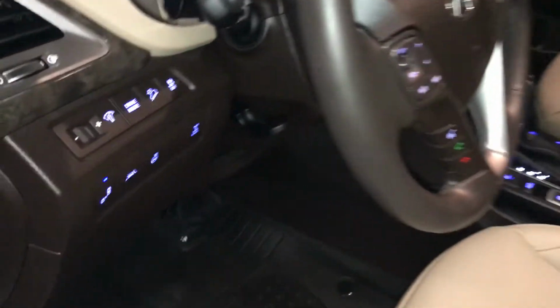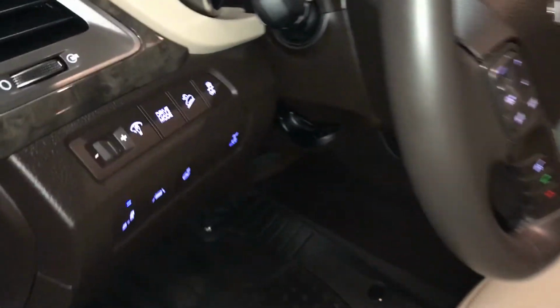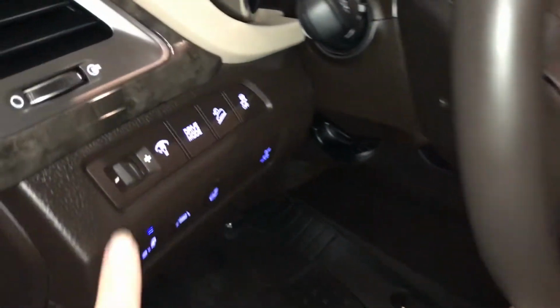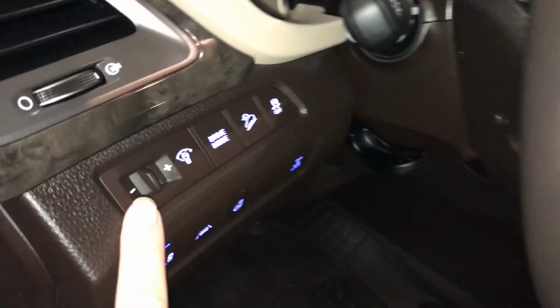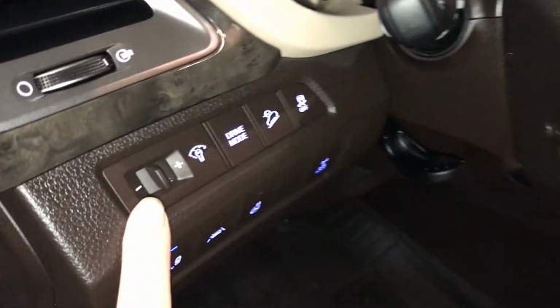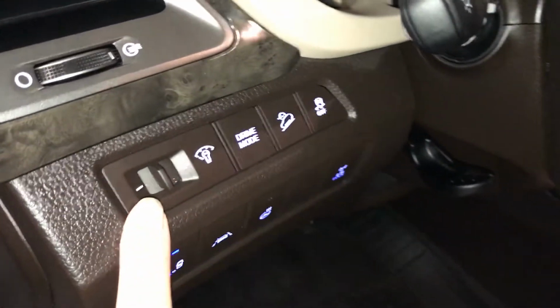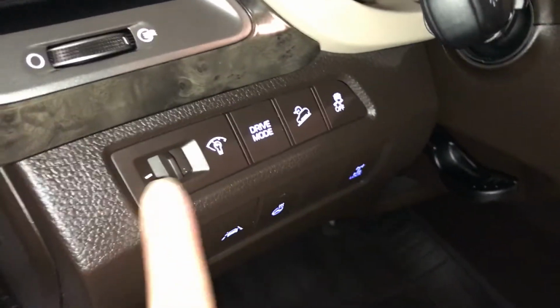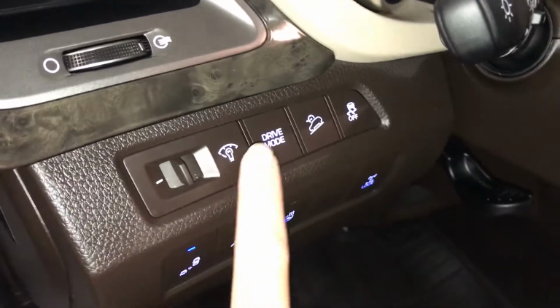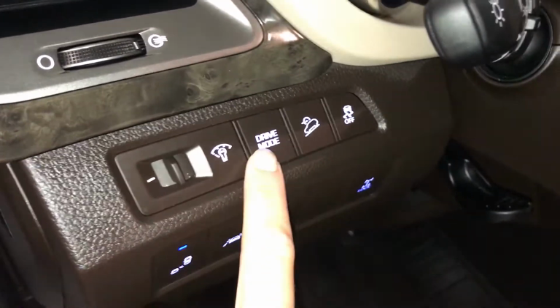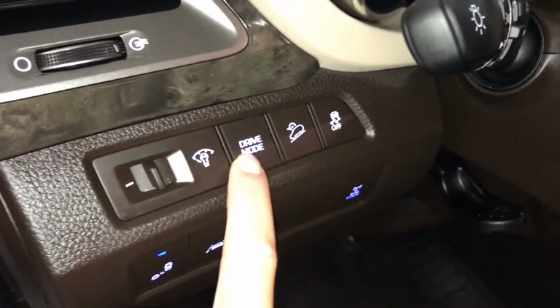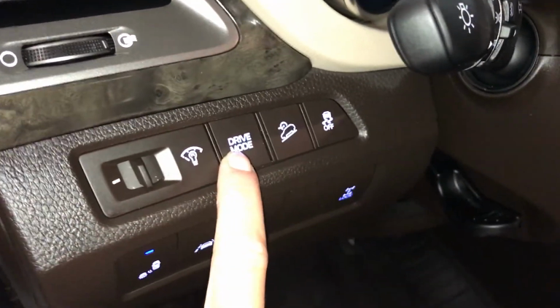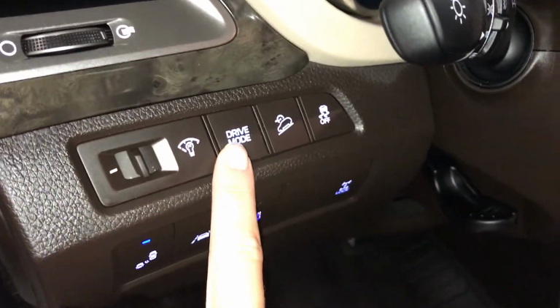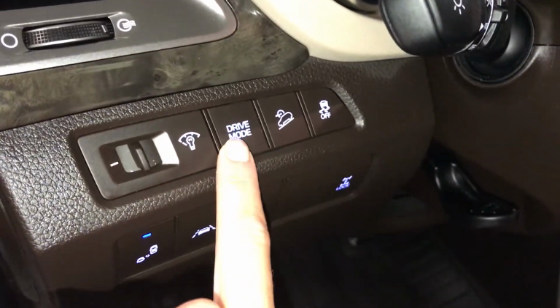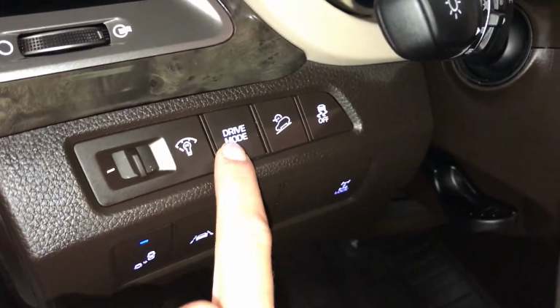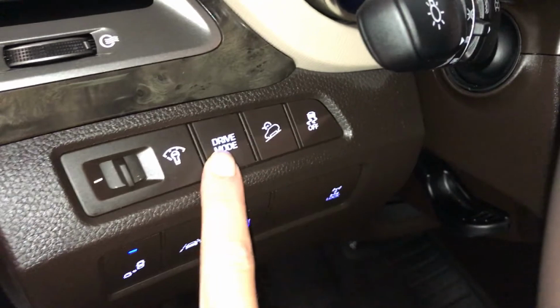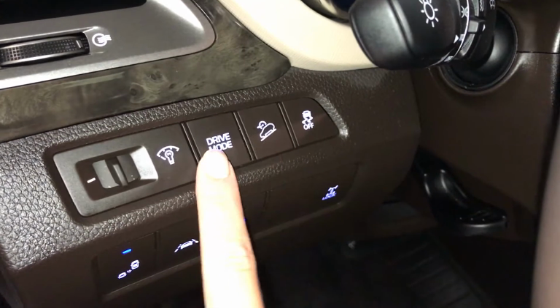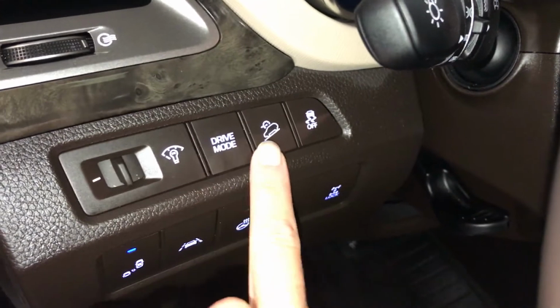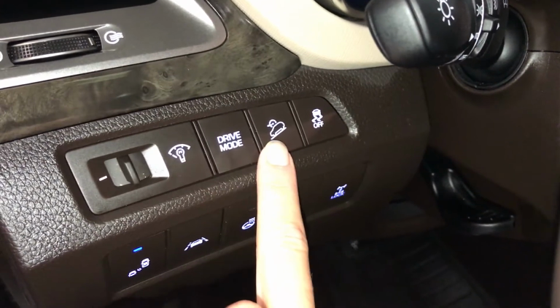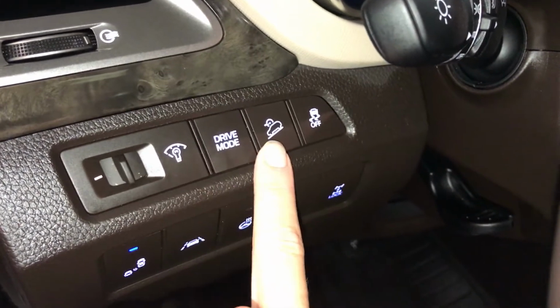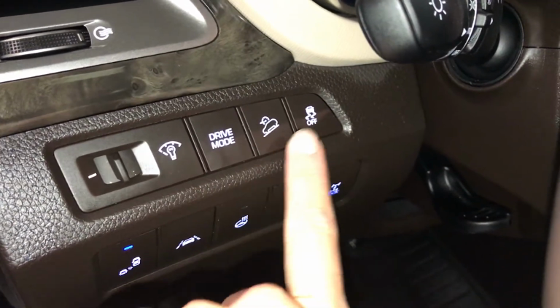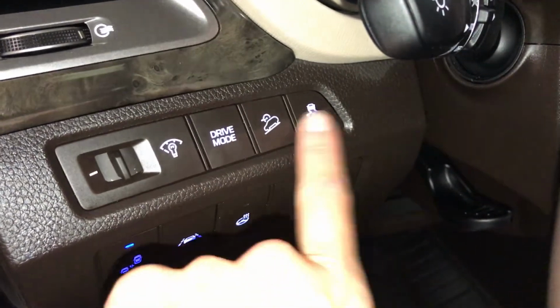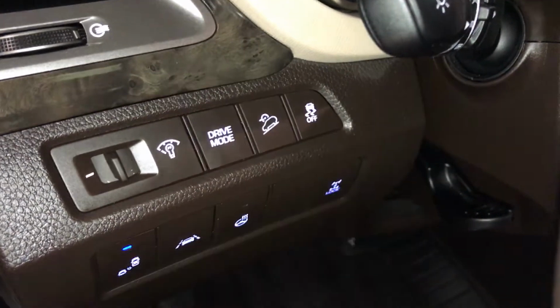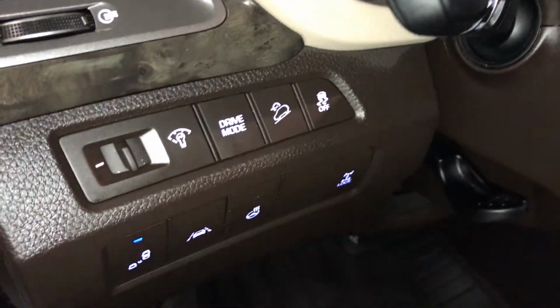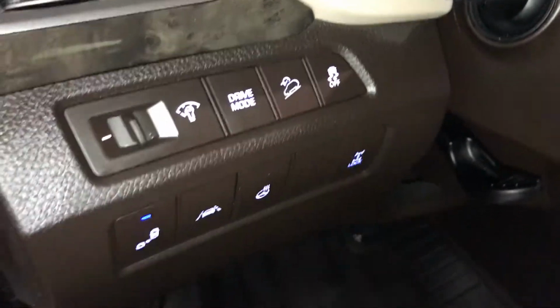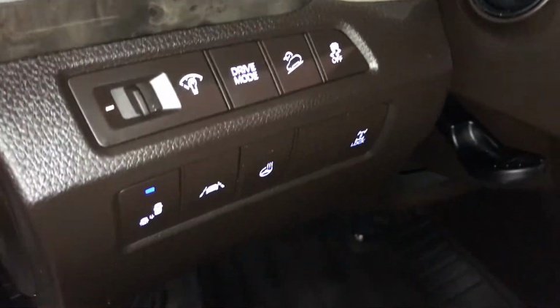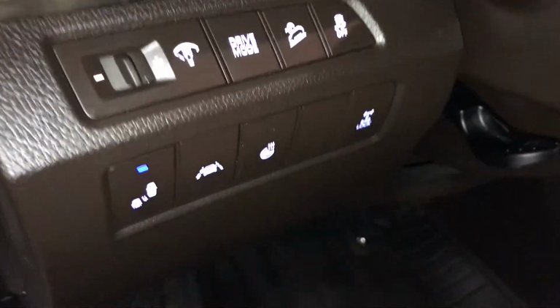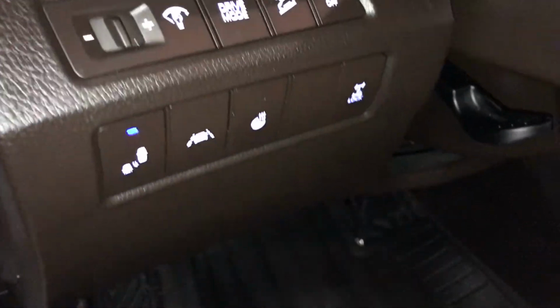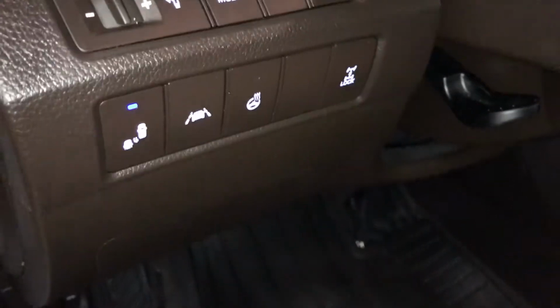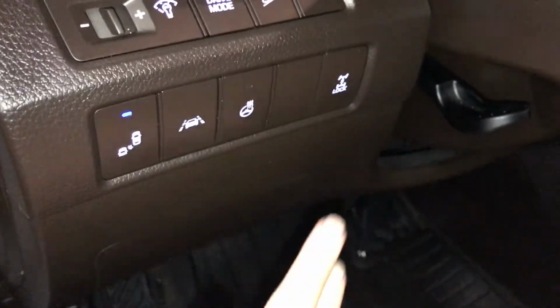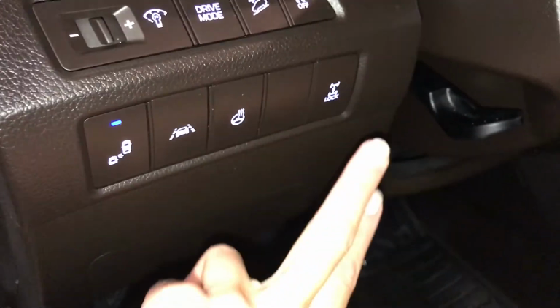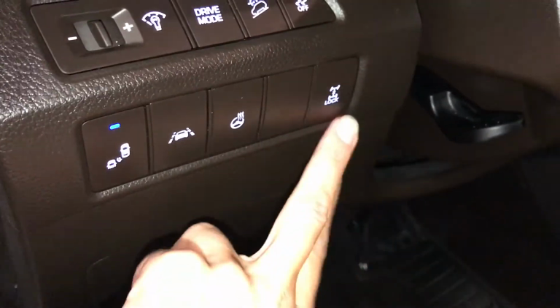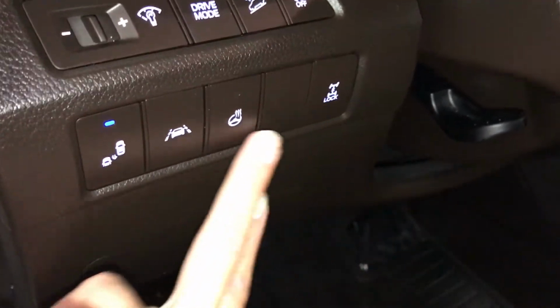The driver has lumbar support. Dashboard lighting controls, drive mode — you have Eco and Sport. Also downhill assist, traction control, and locking center differential.